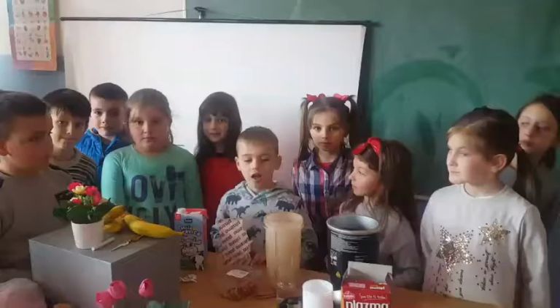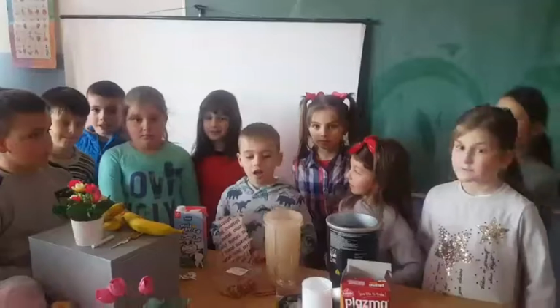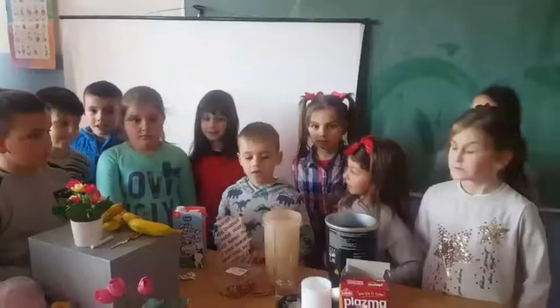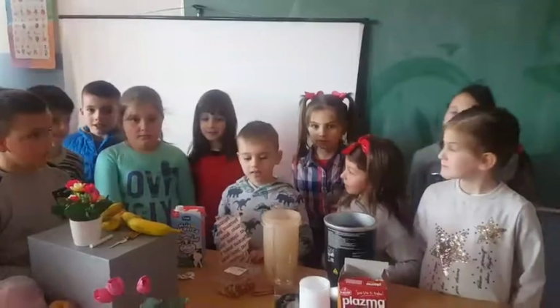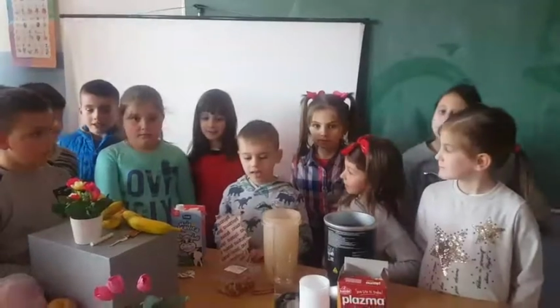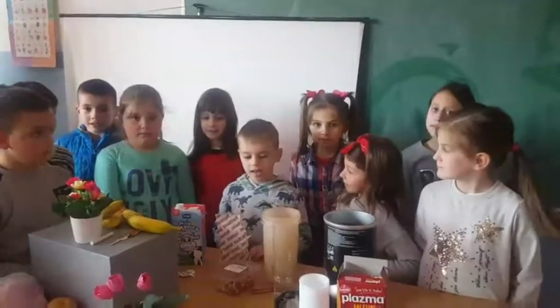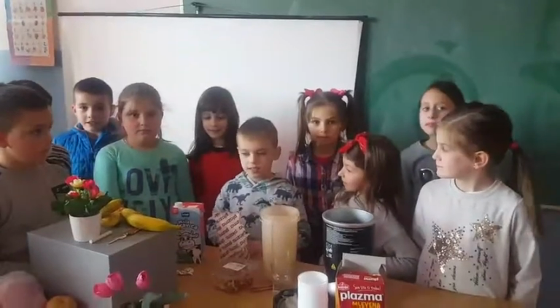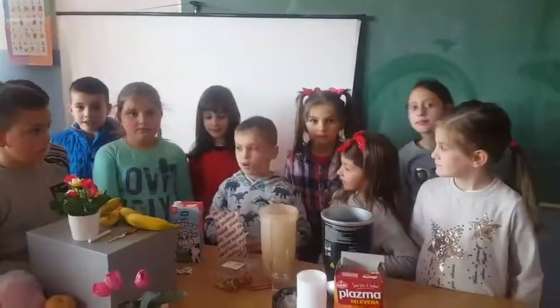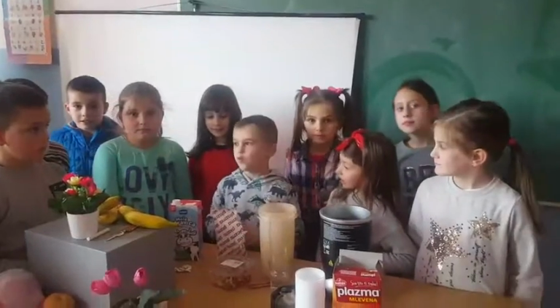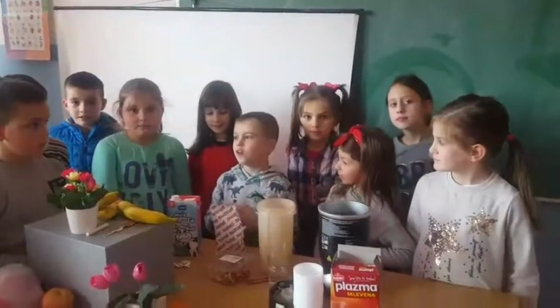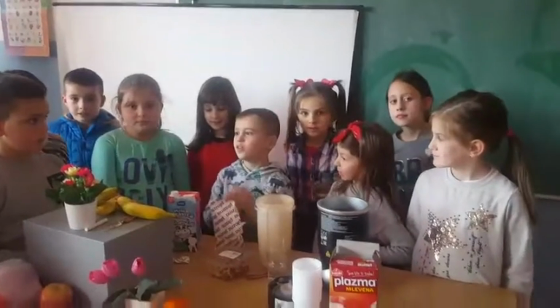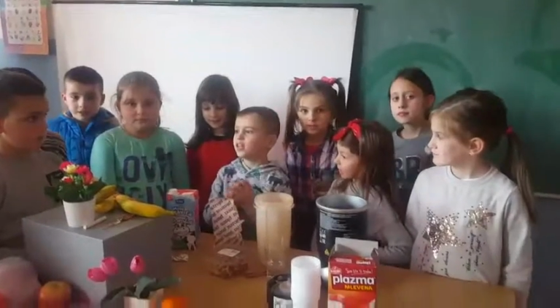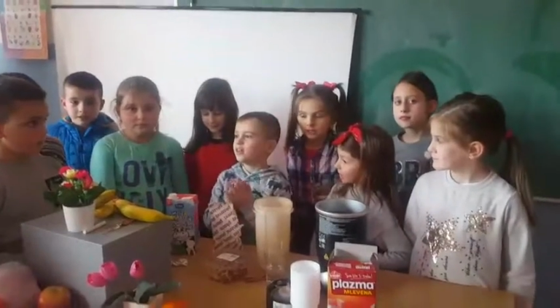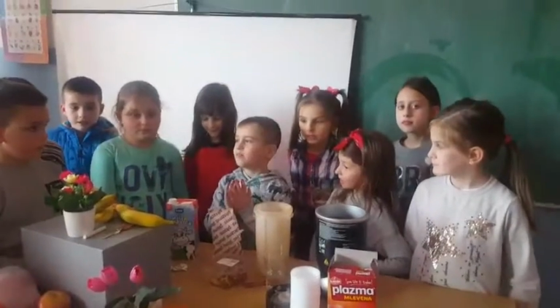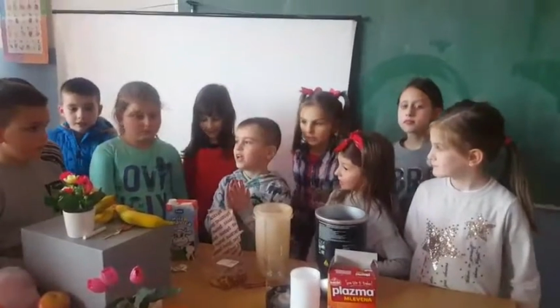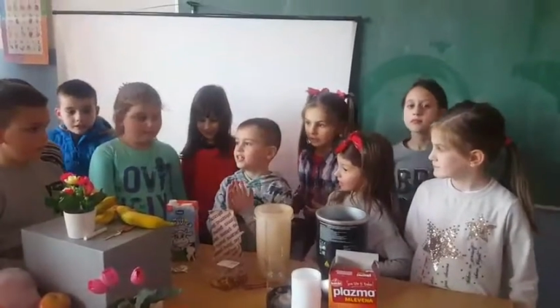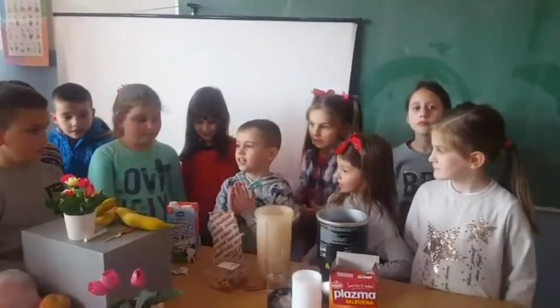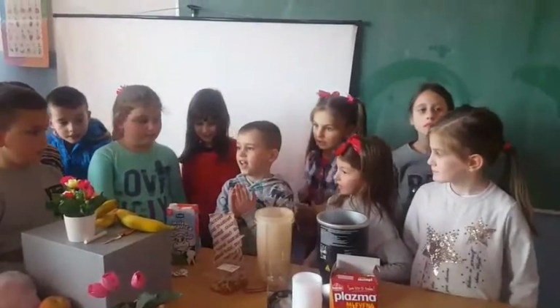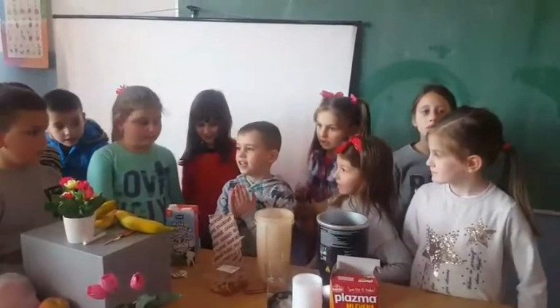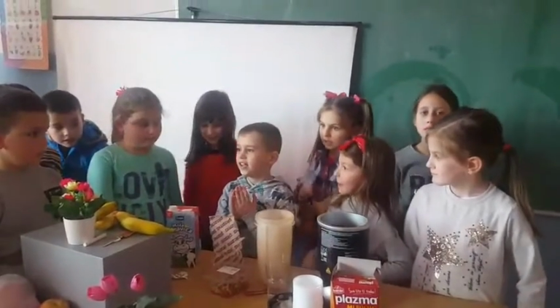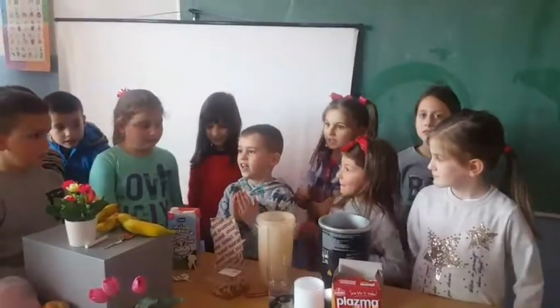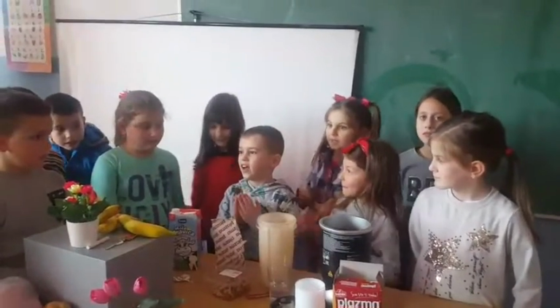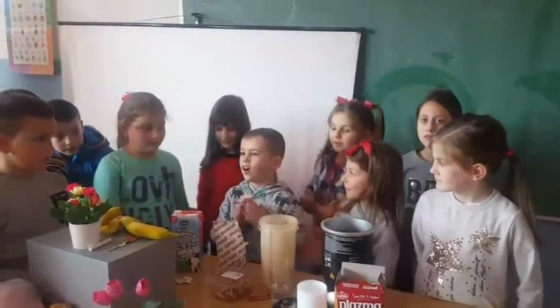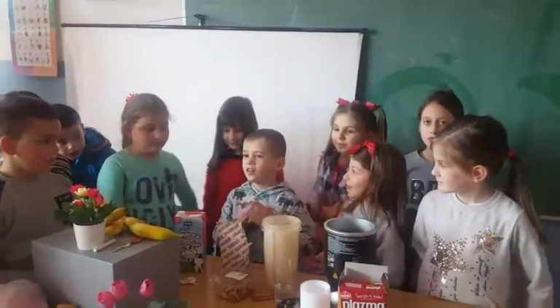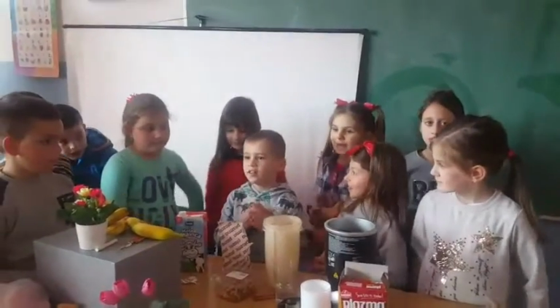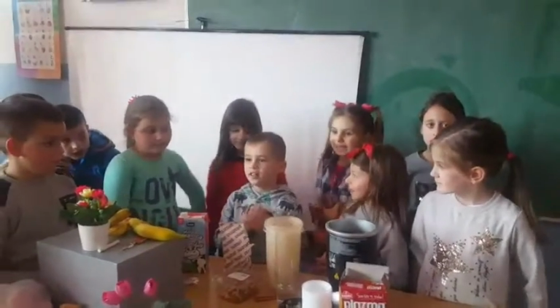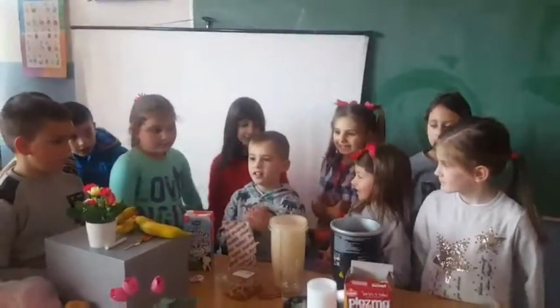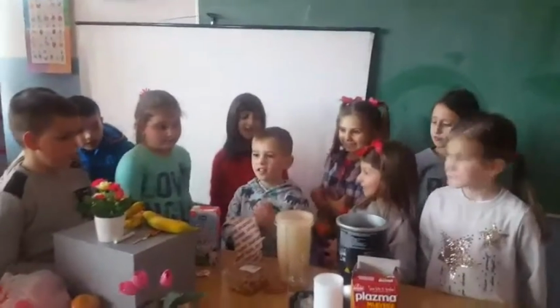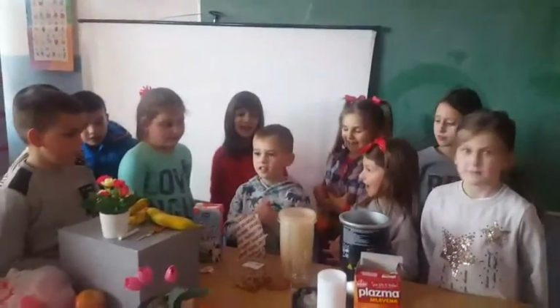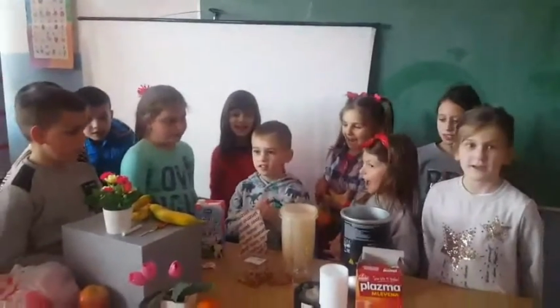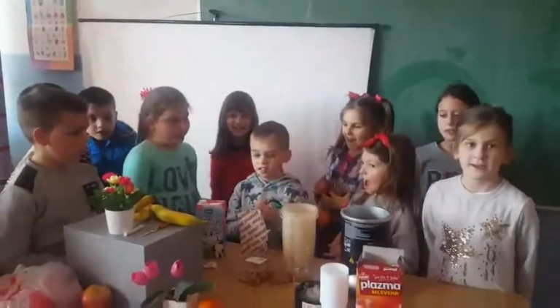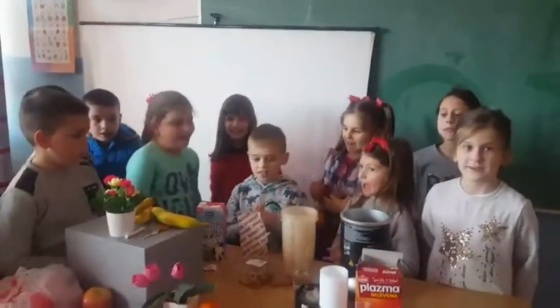Okay, what are we going to make today? Milkshake!